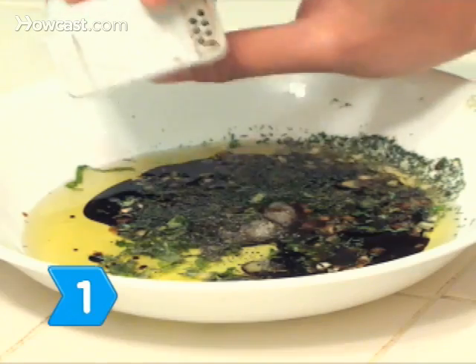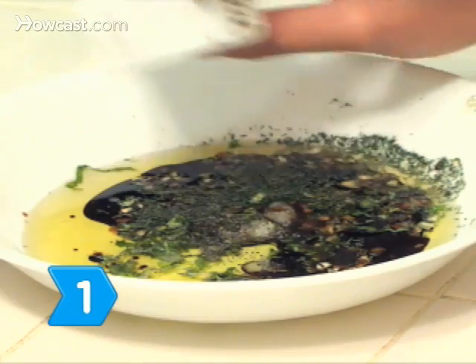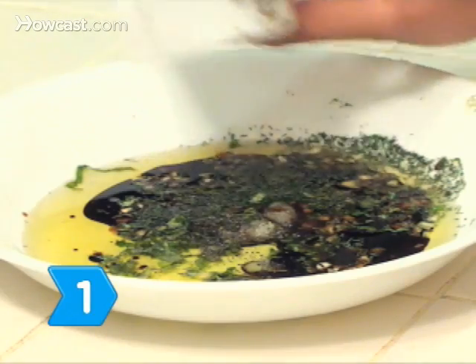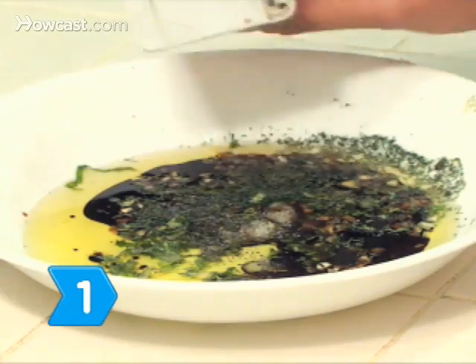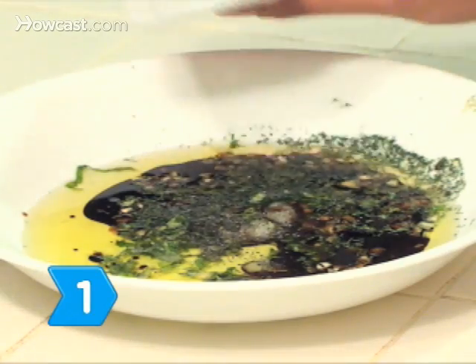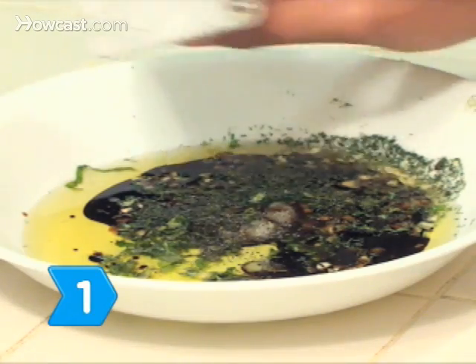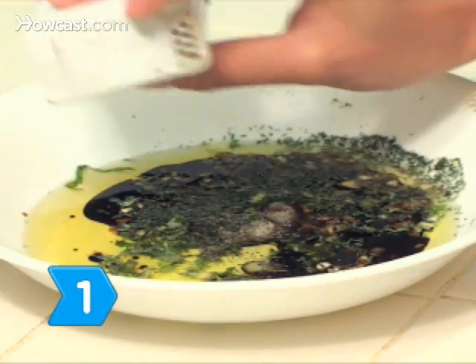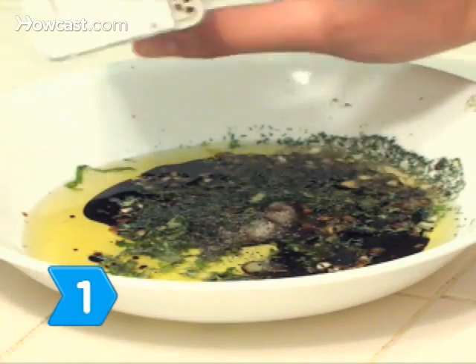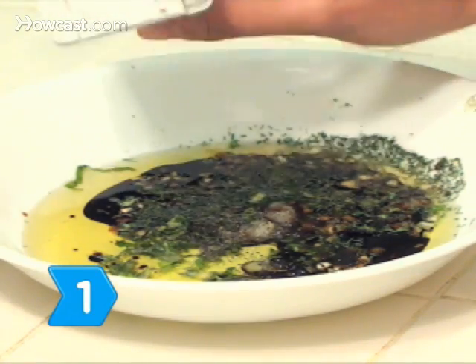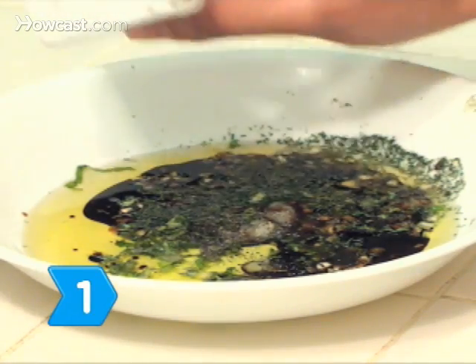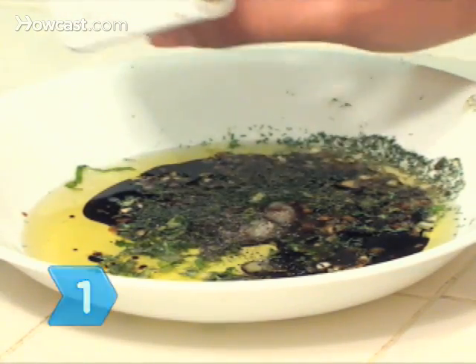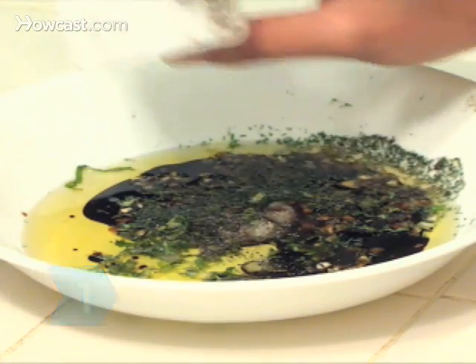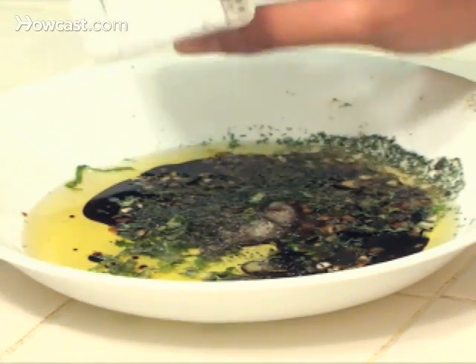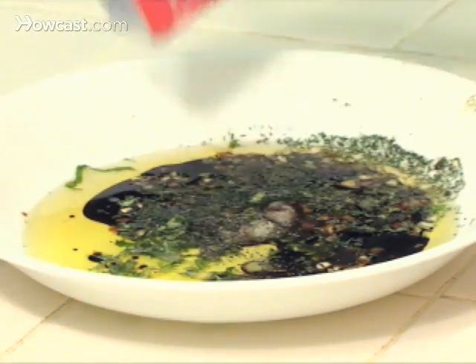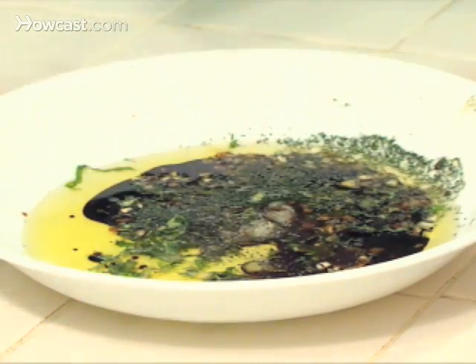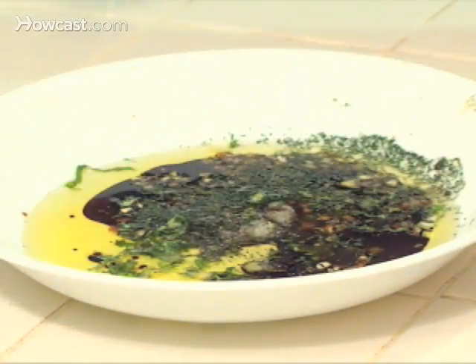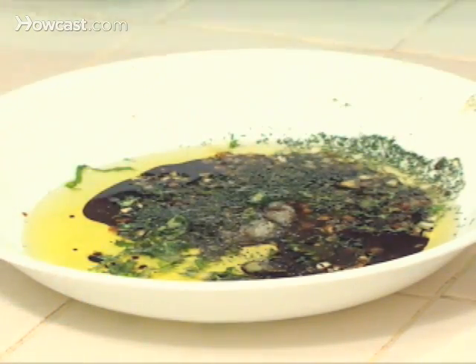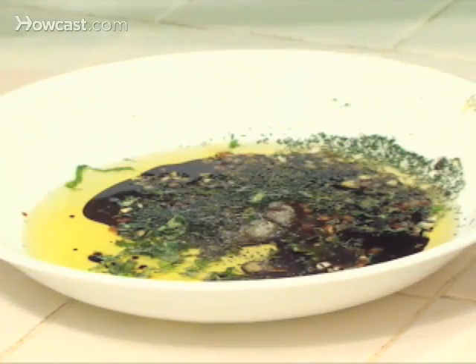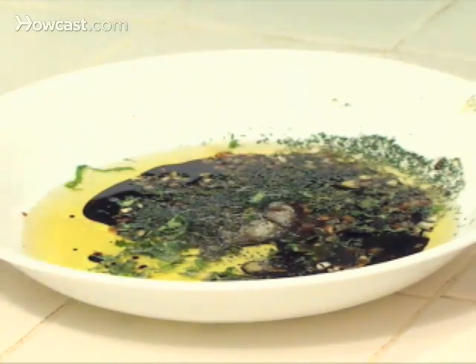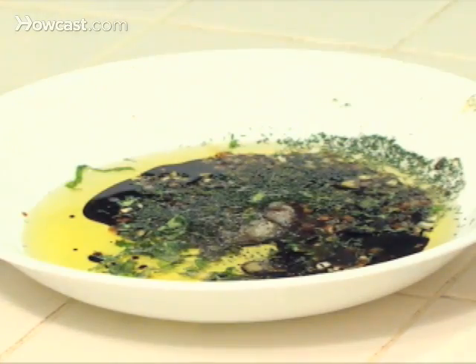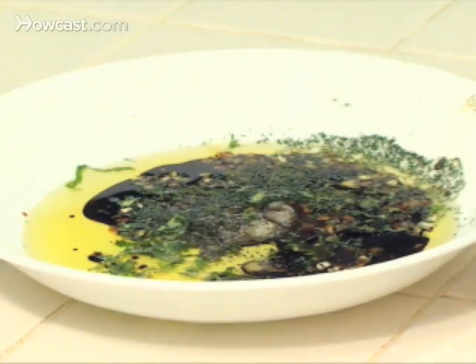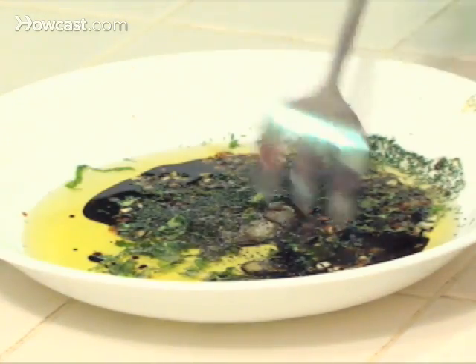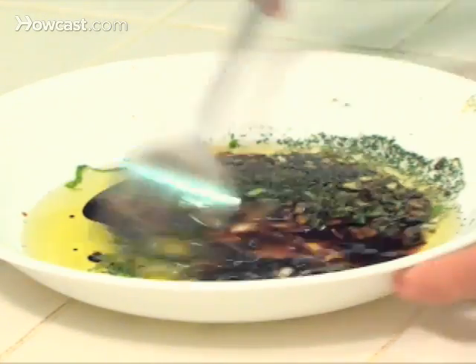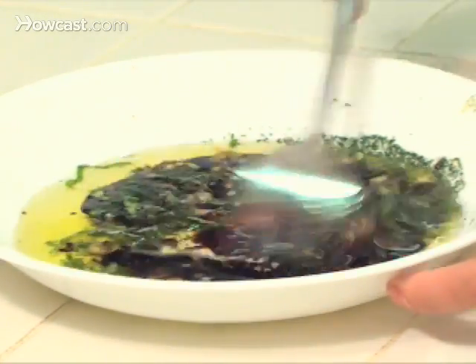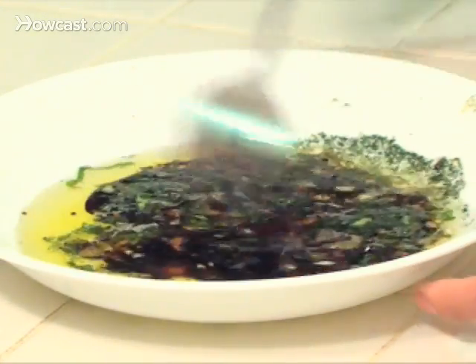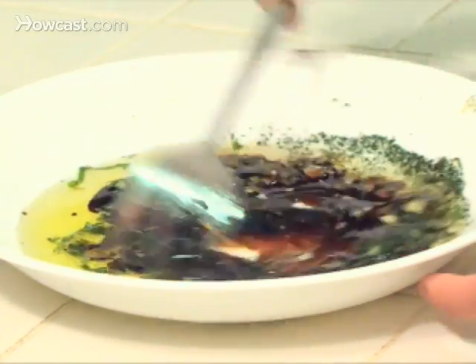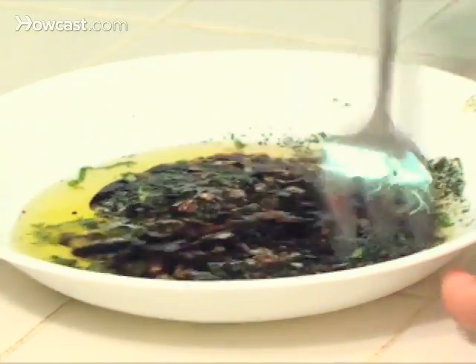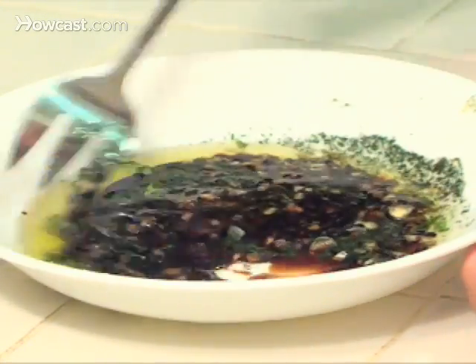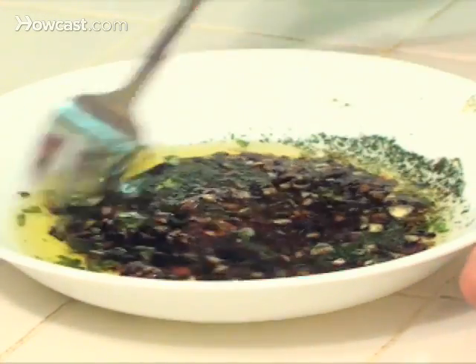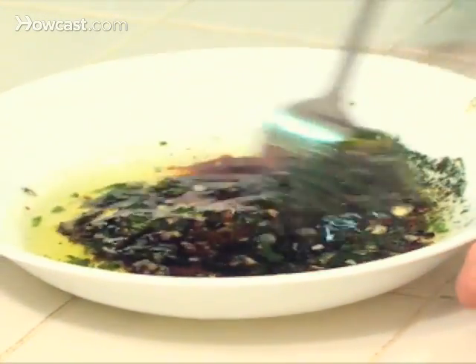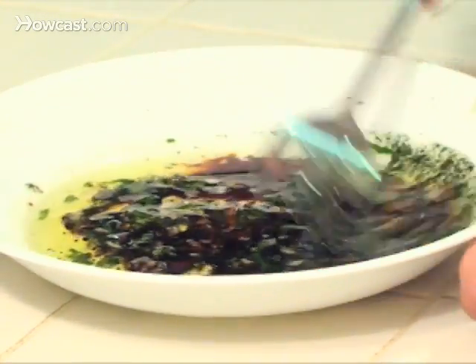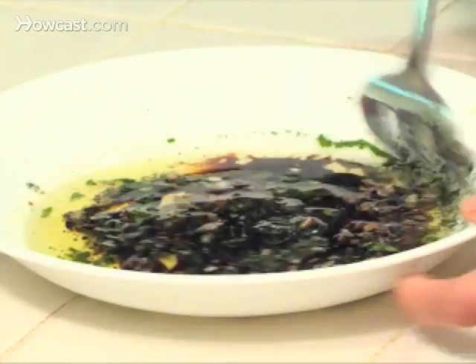Step 1. Mix the garlic, lemon juice, soy sauce, olive oil, parsley, dill, and pepper in a small bowl.